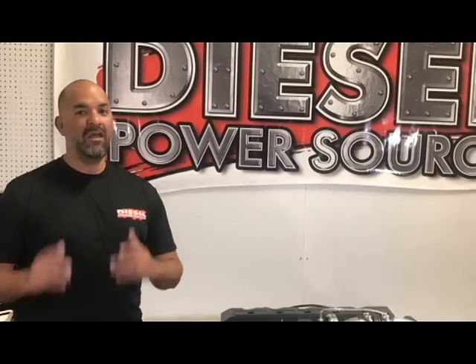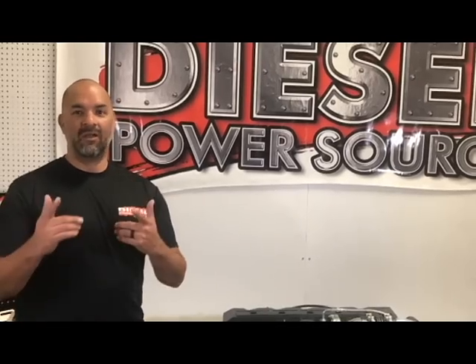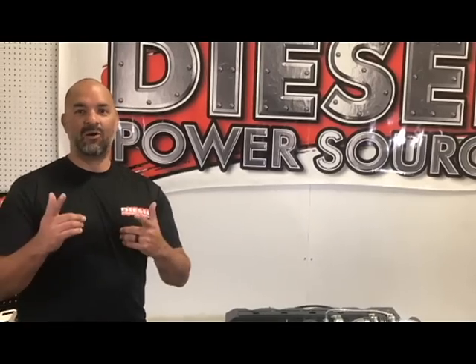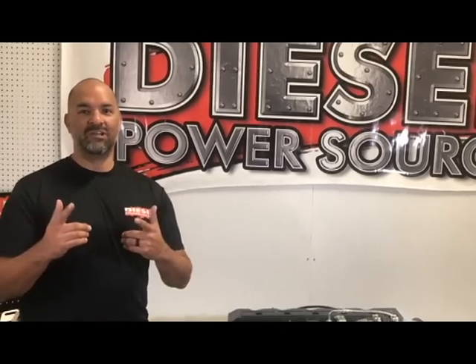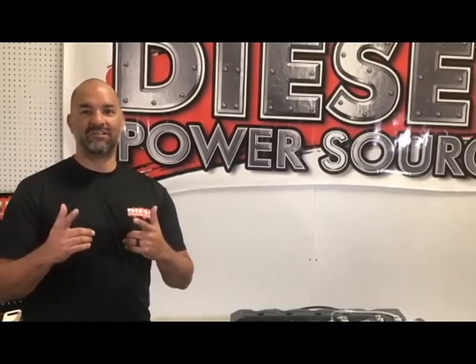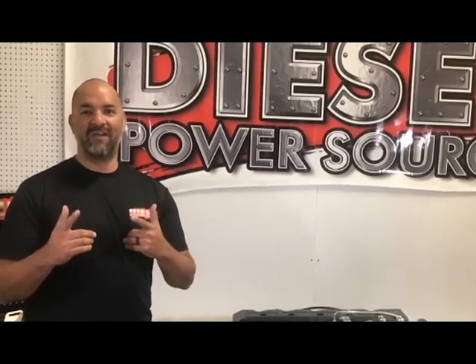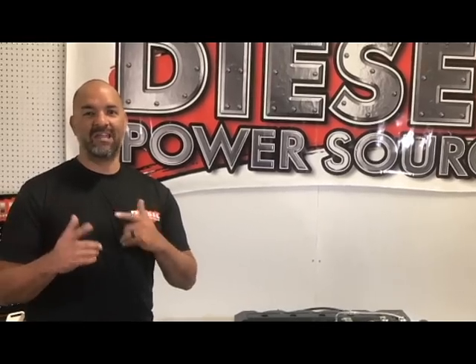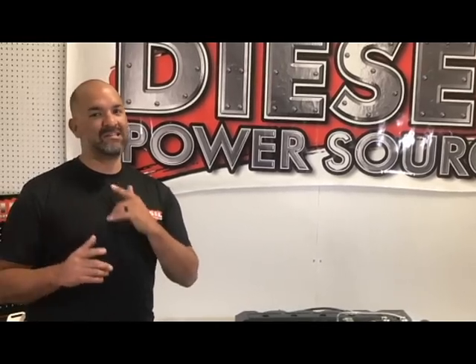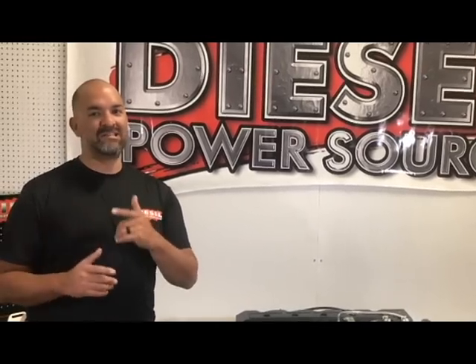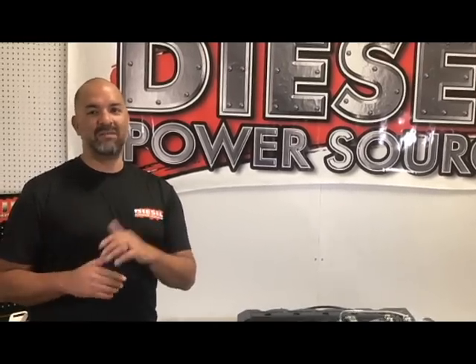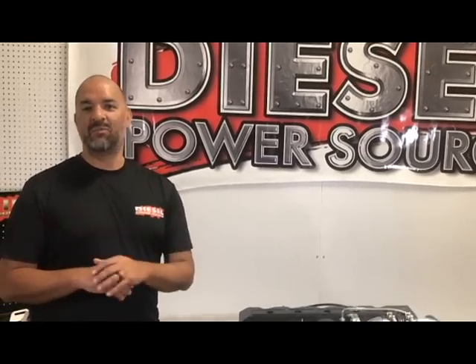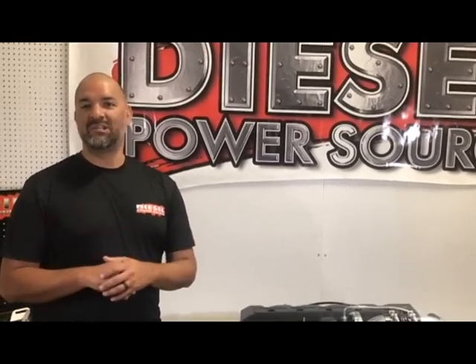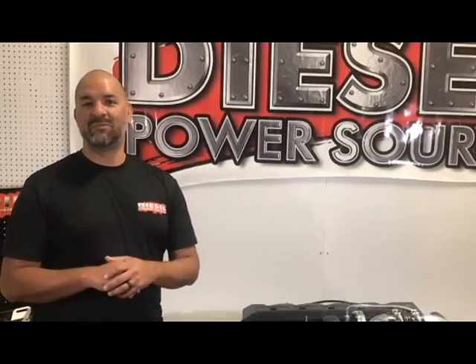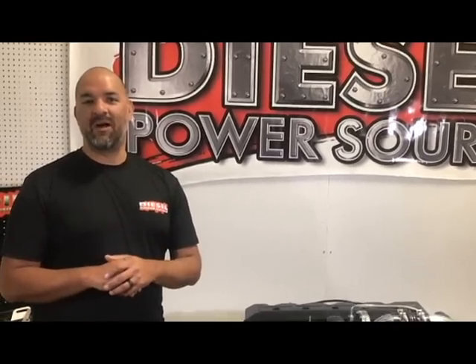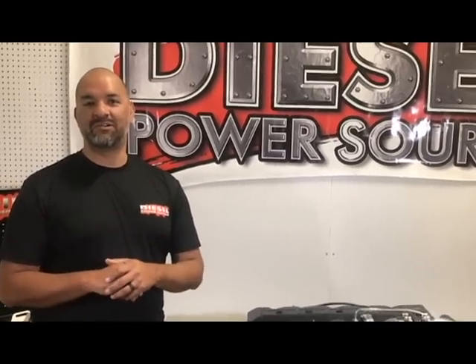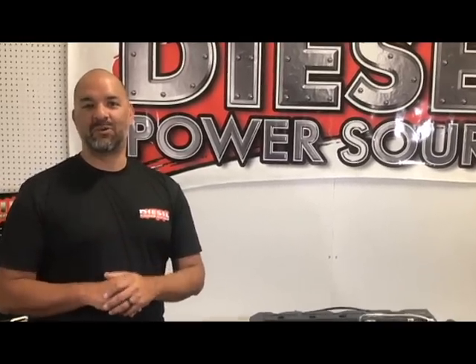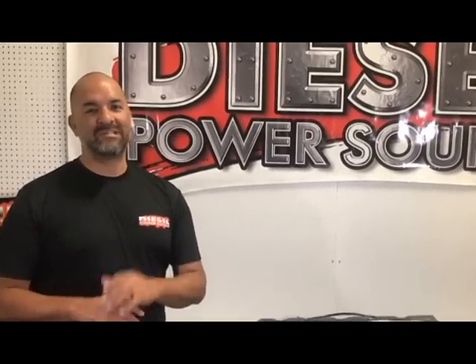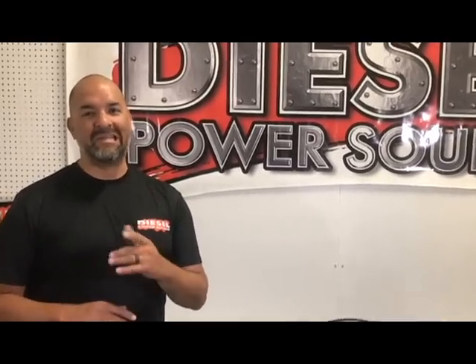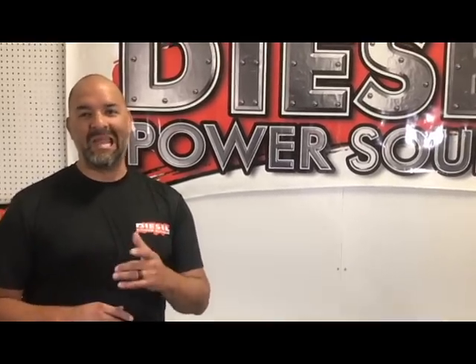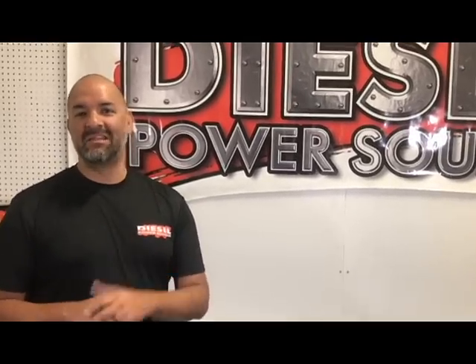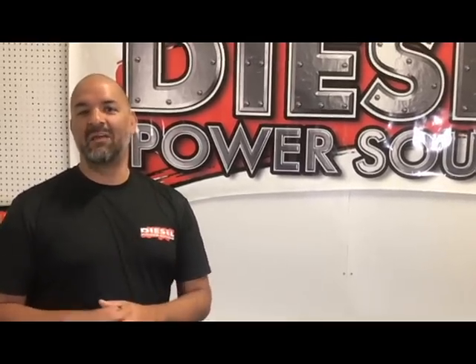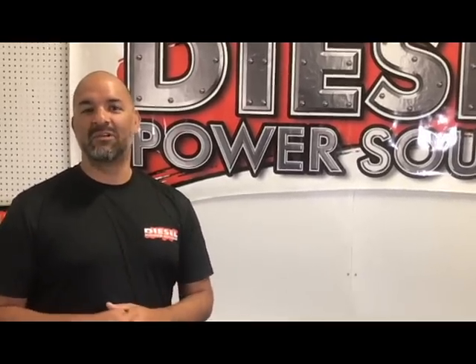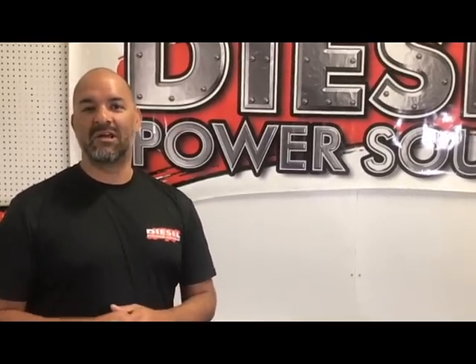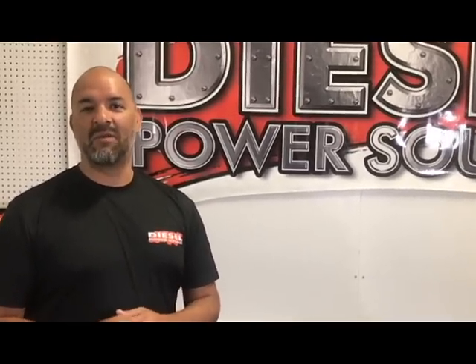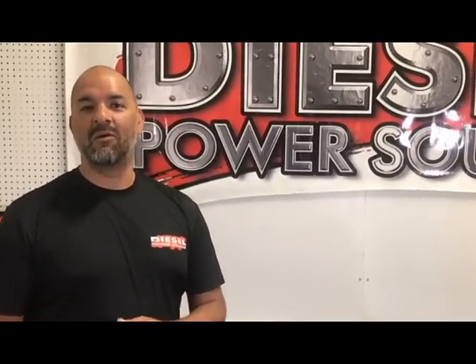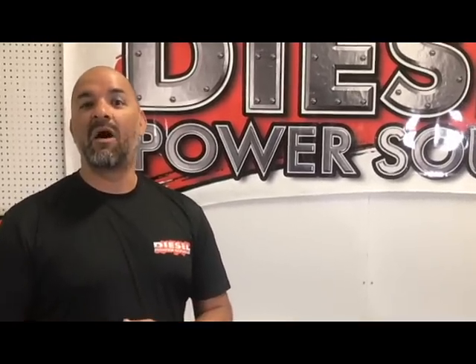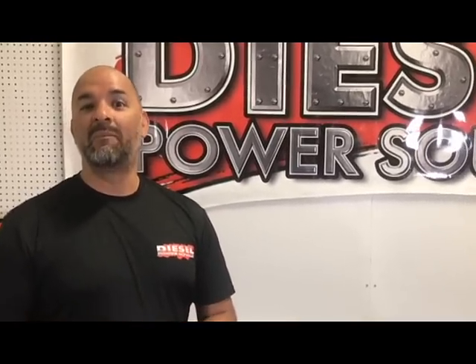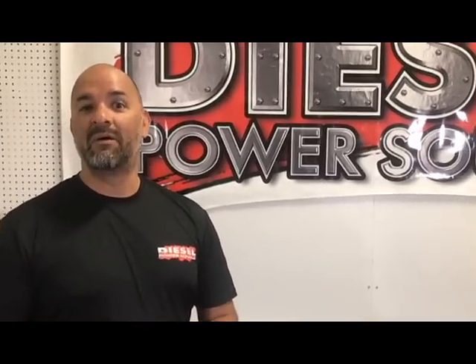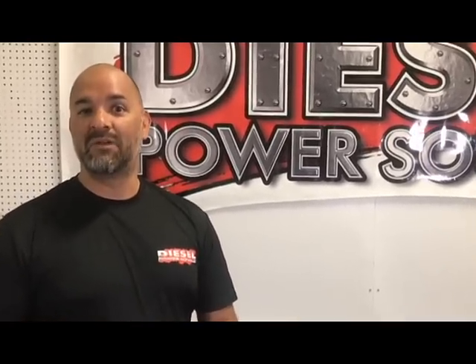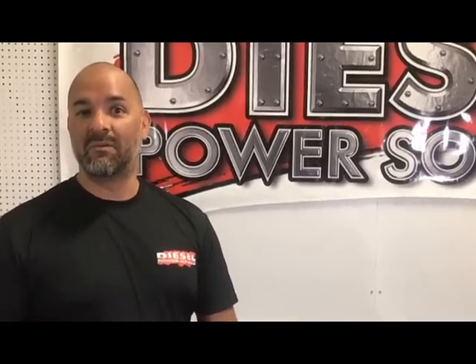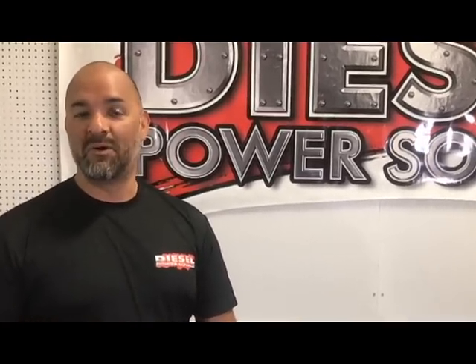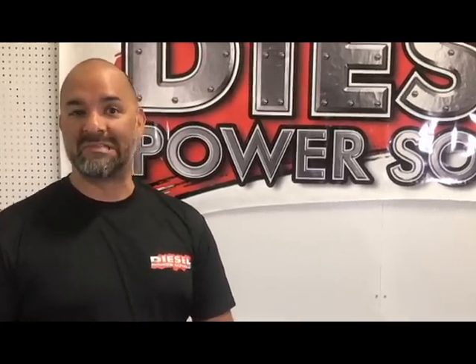Hello diesel fans, this is DB with Diesel Power Source. Today we're going to talk about compound turbos.